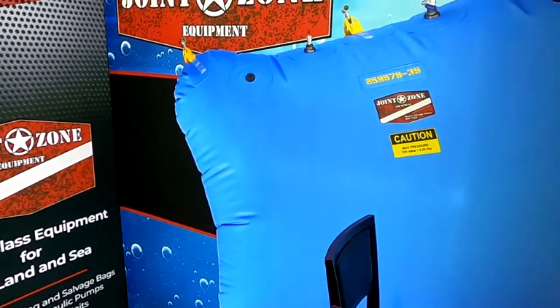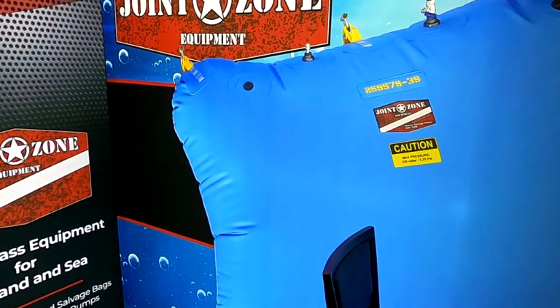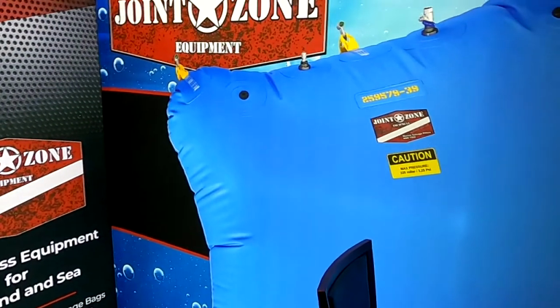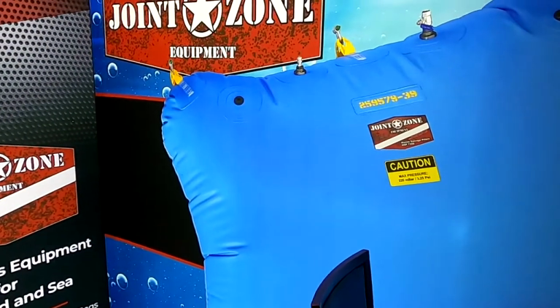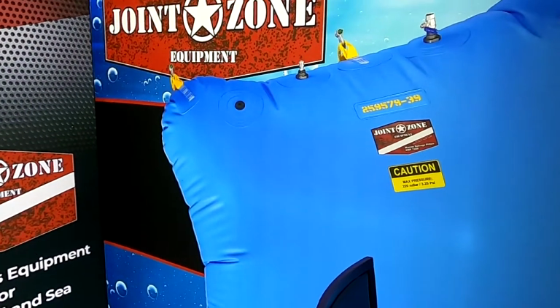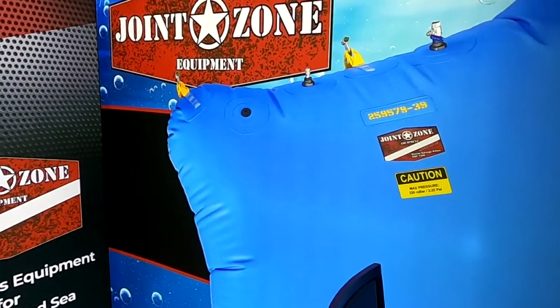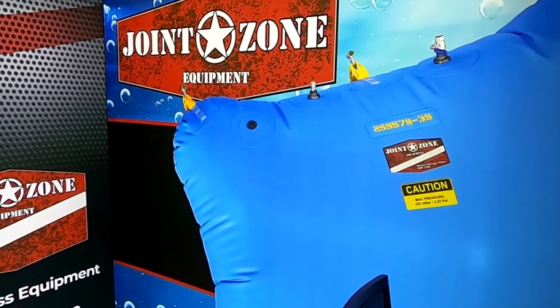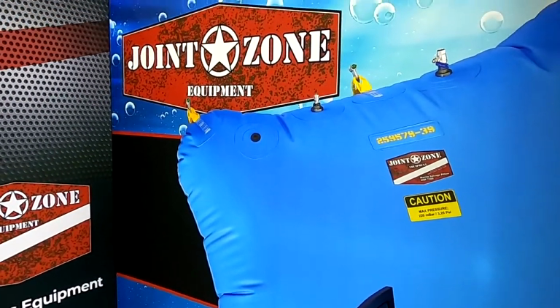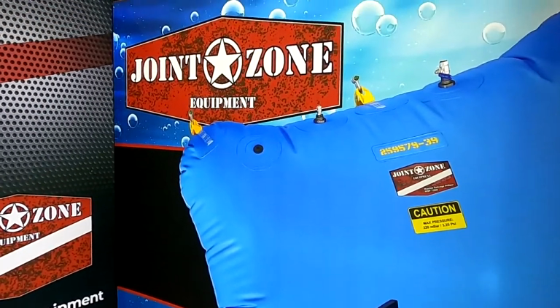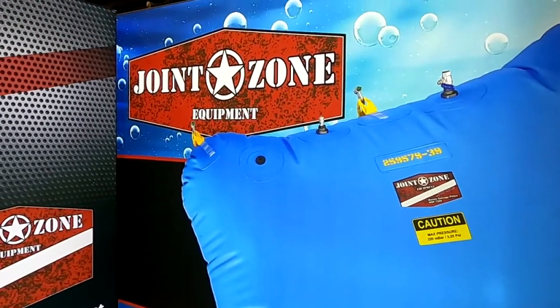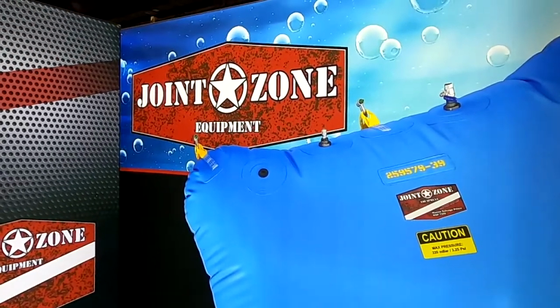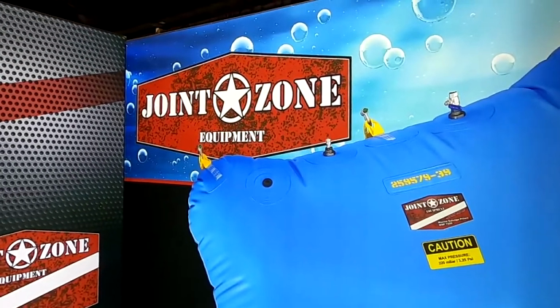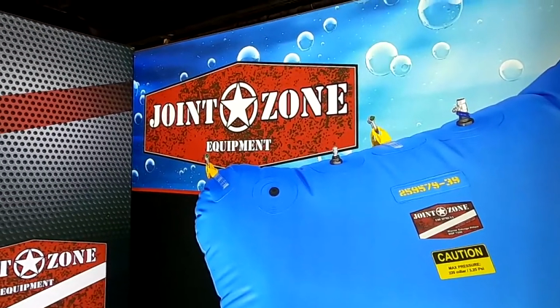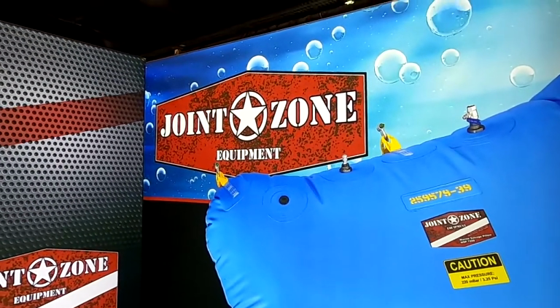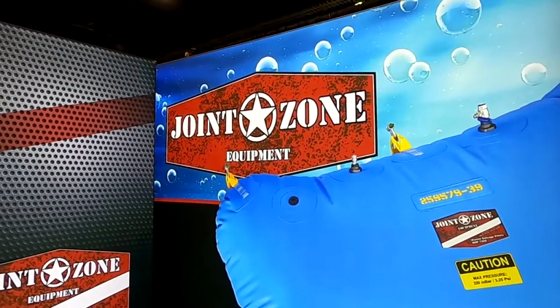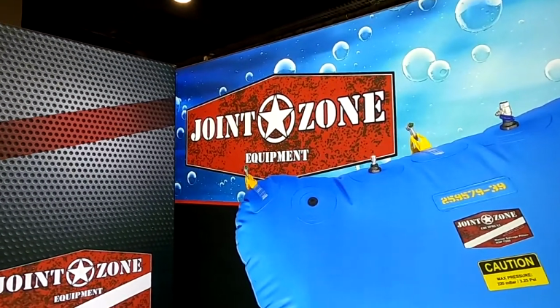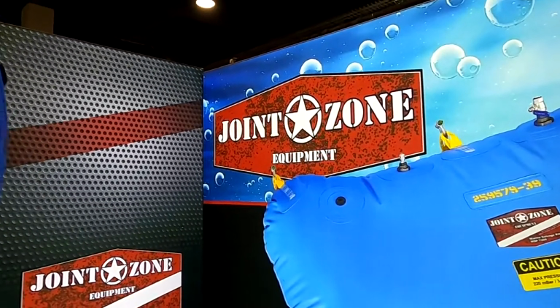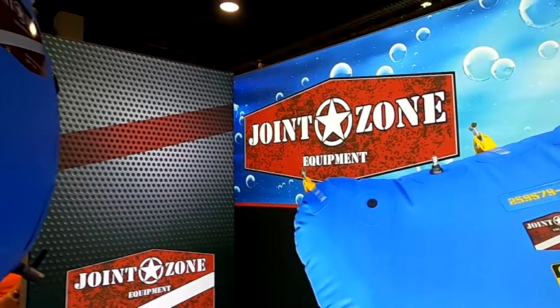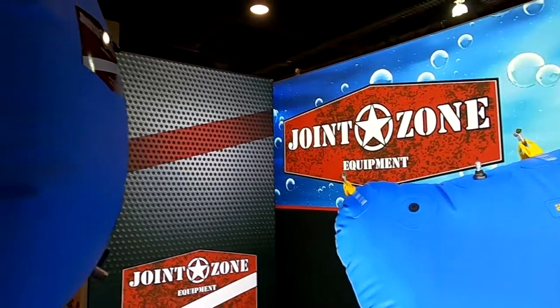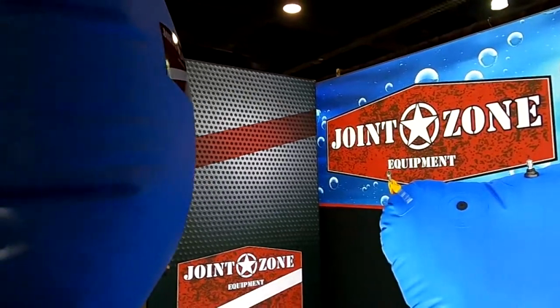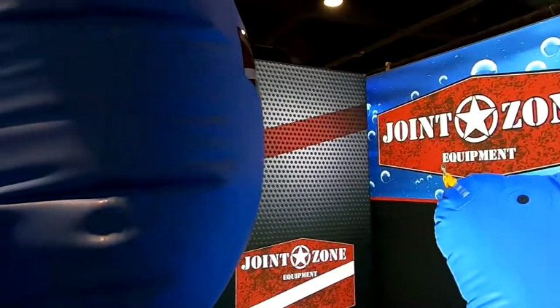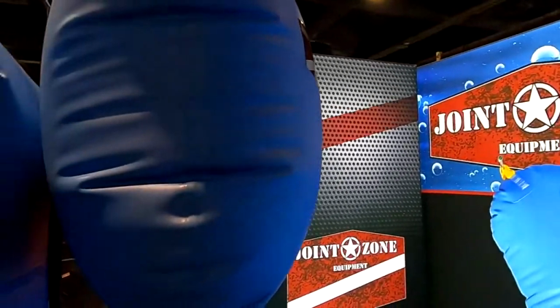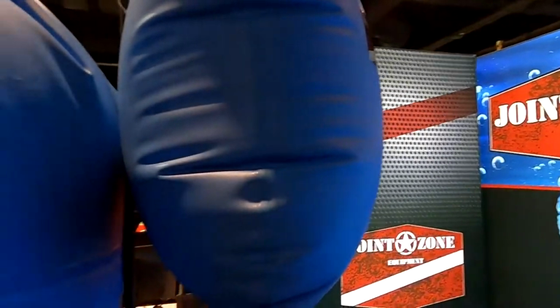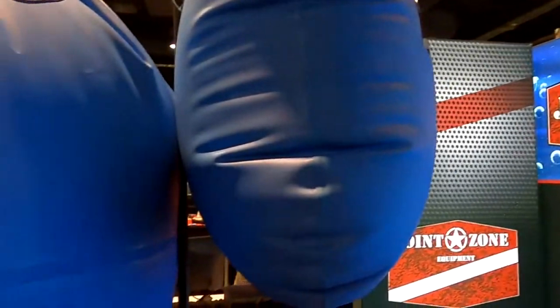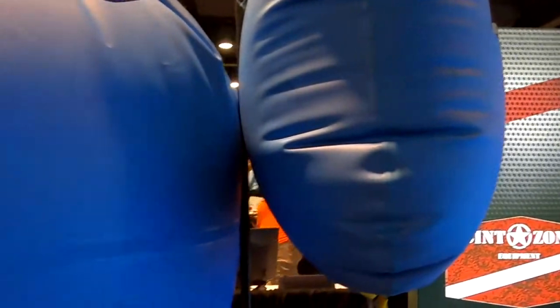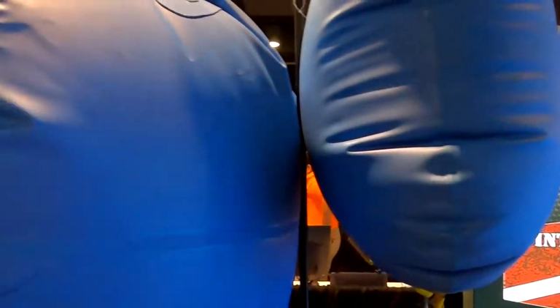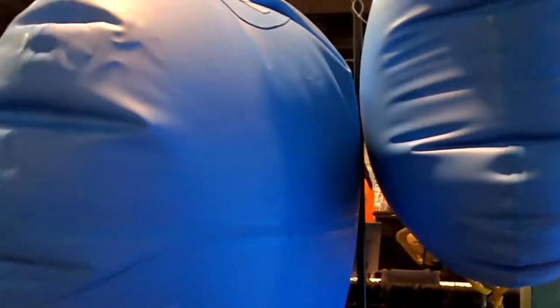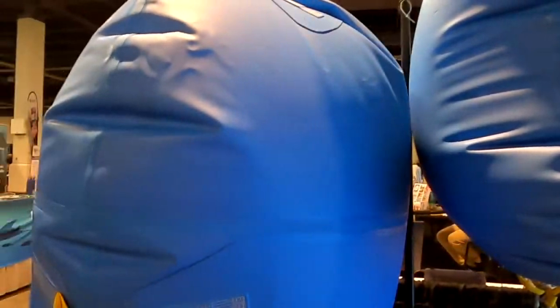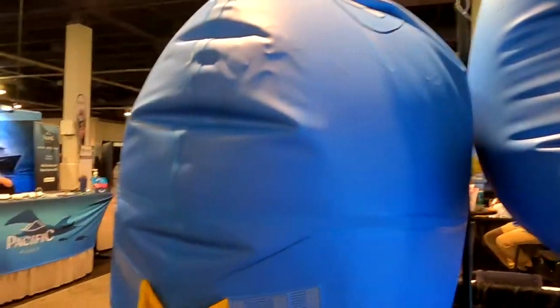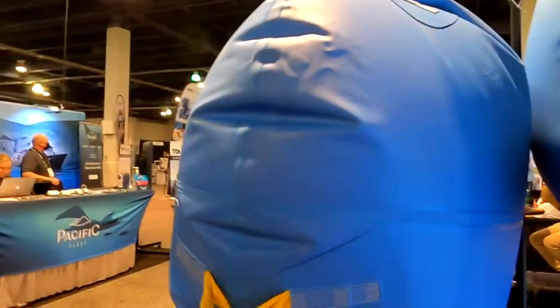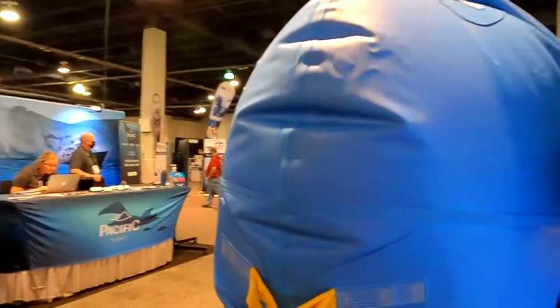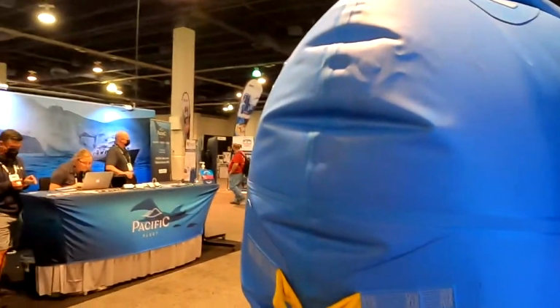Mike Hughes here. I'm at Joint Zone Equipment and I'm here with Hunter. We're going to lift my spirits up with these bags.